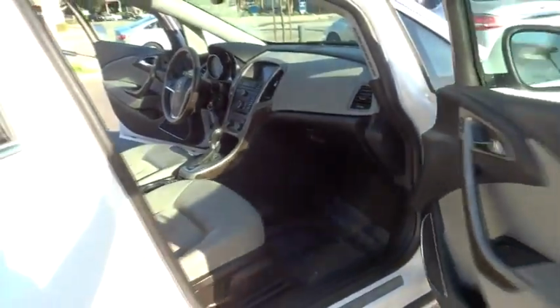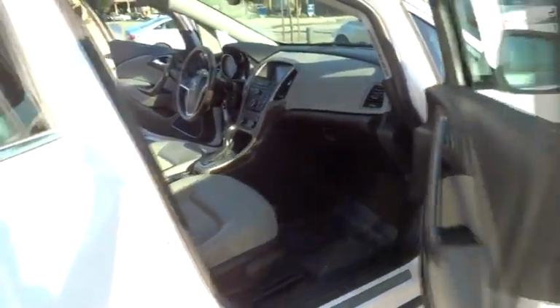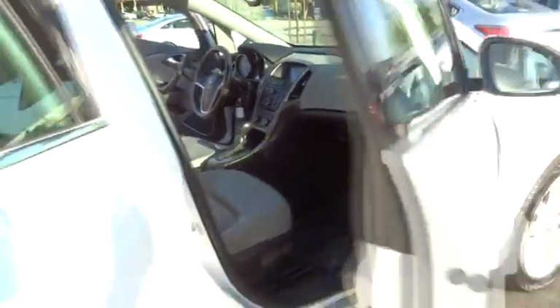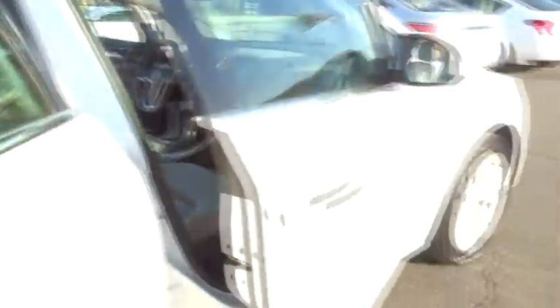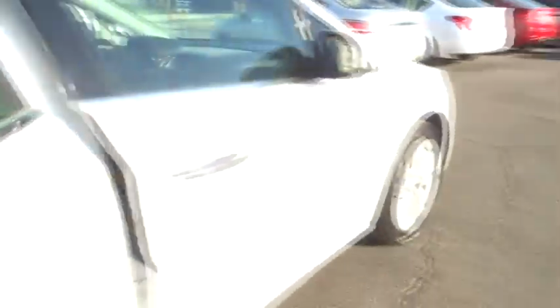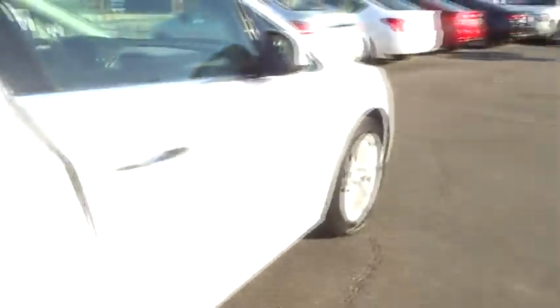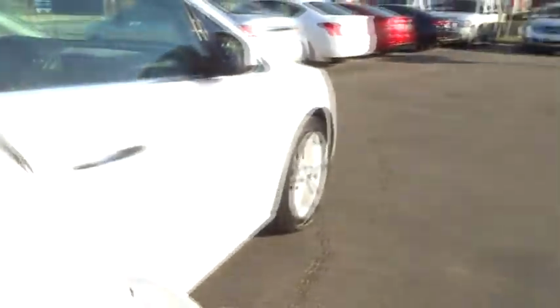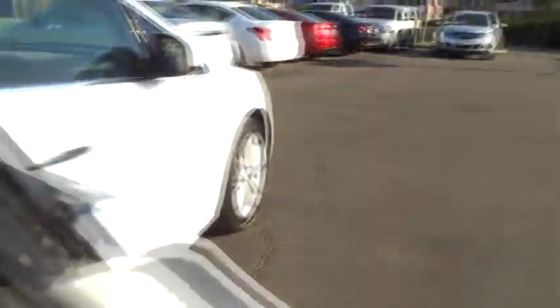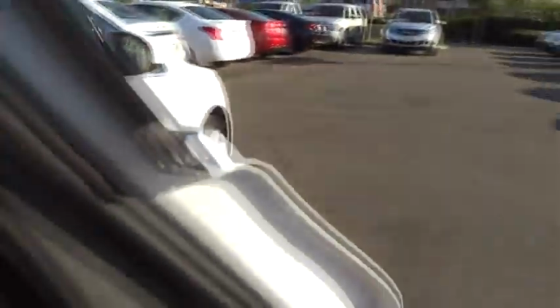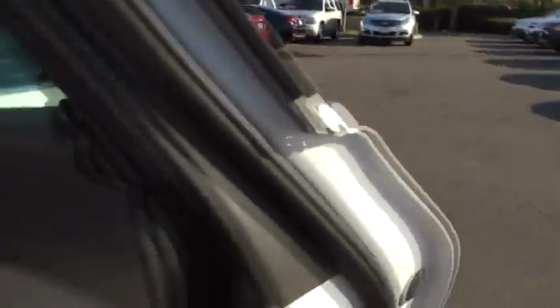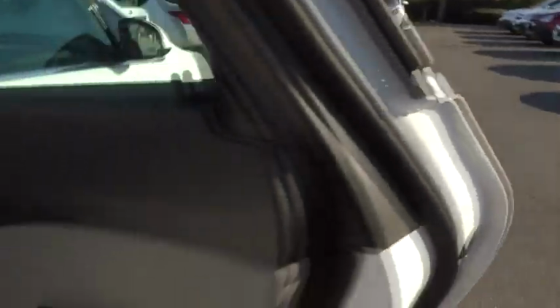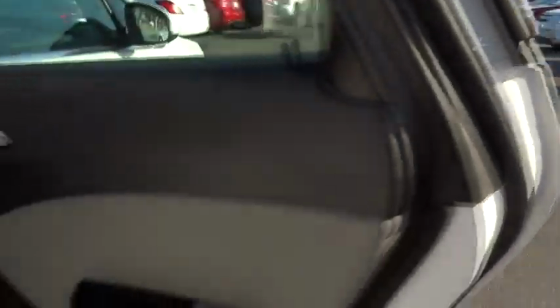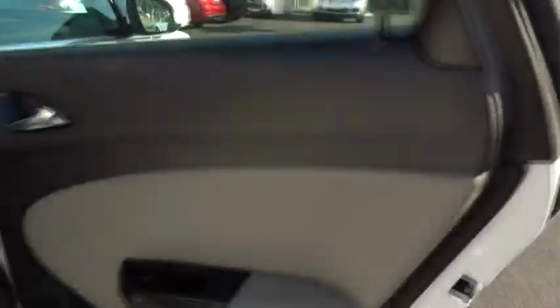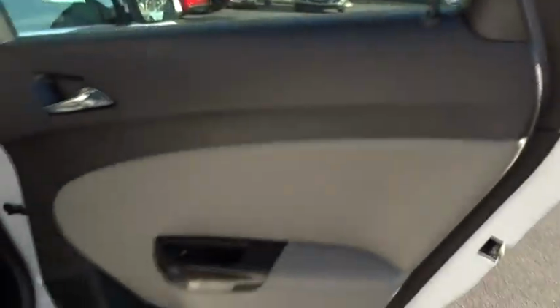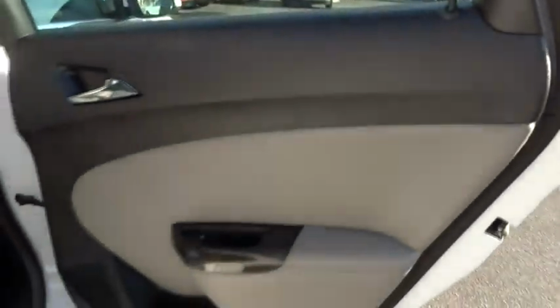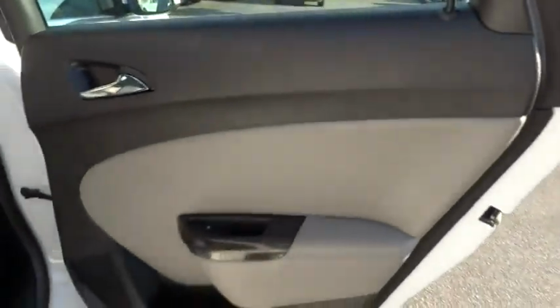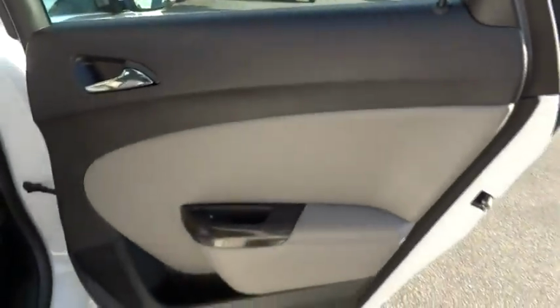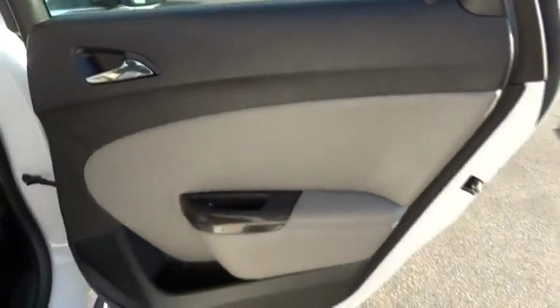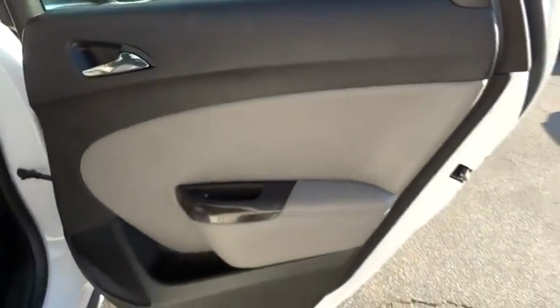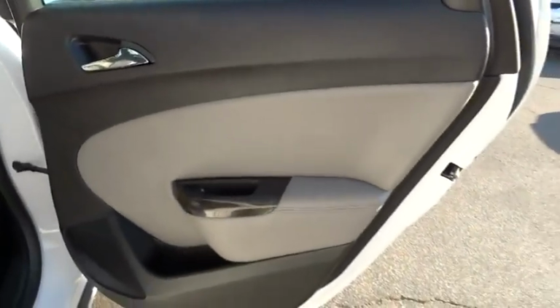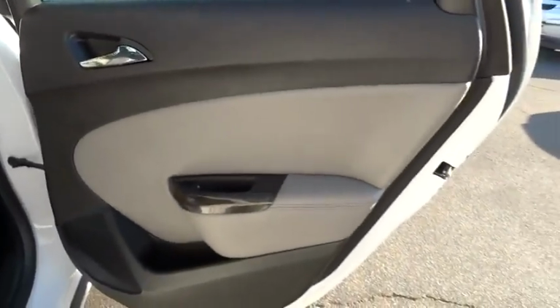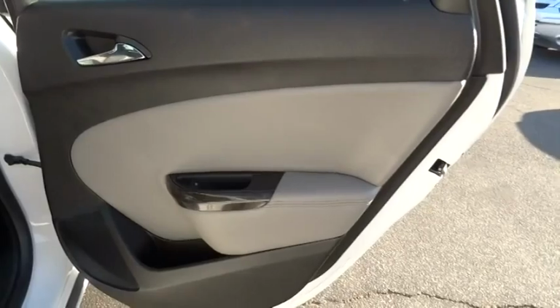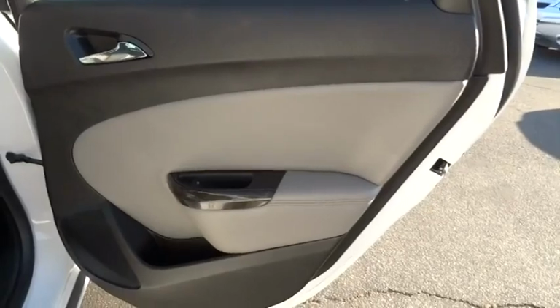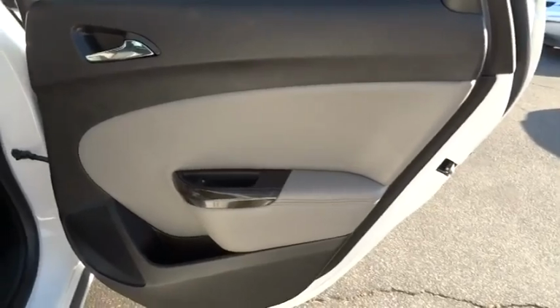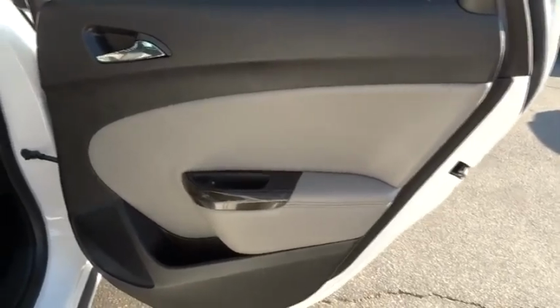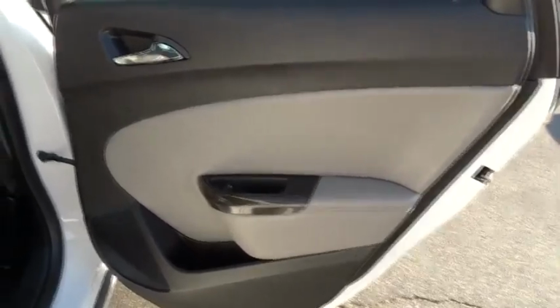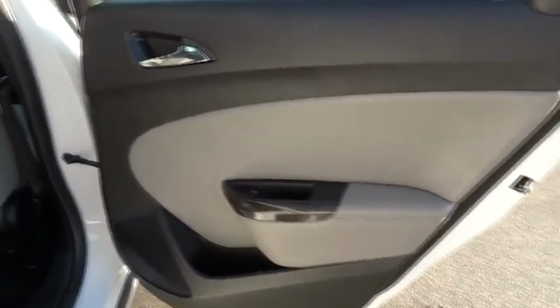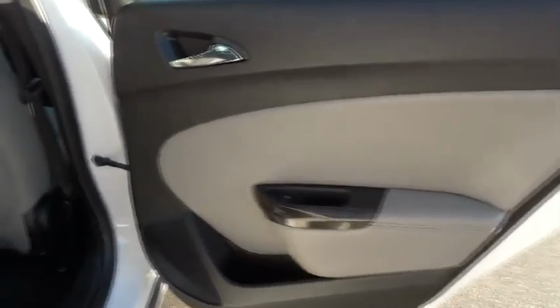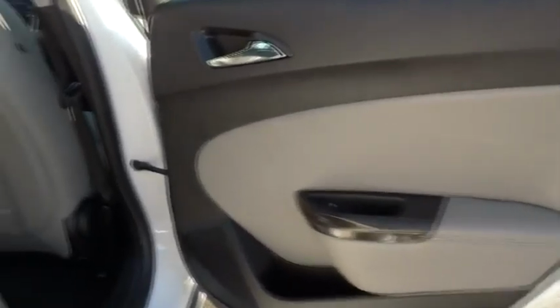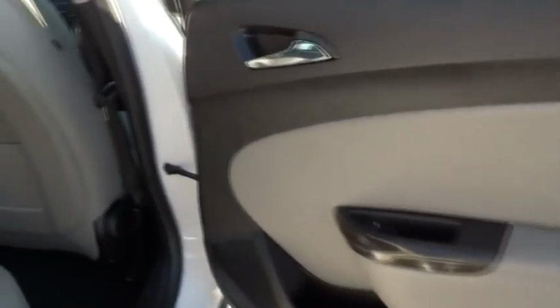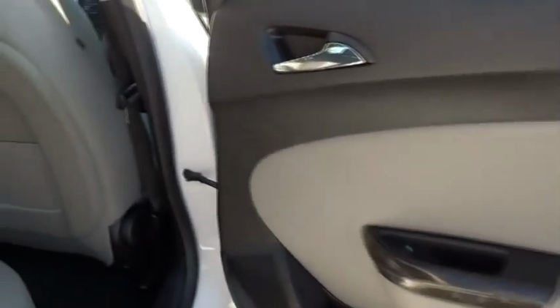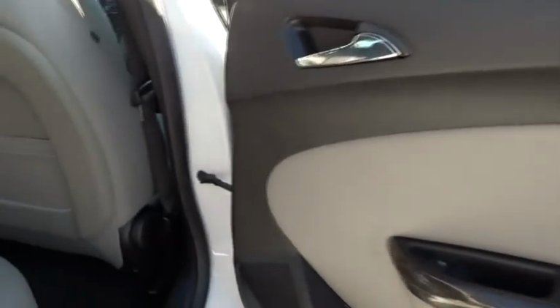Power door locks. This beauty will make even your house keys jealous. Drive it today.